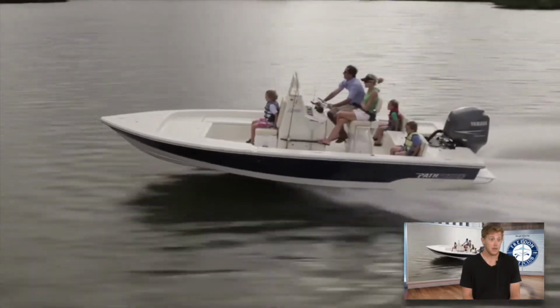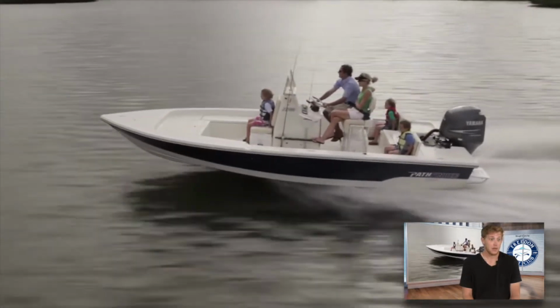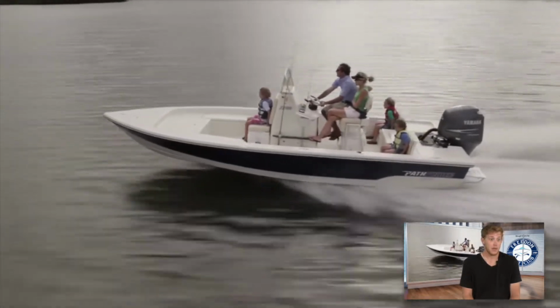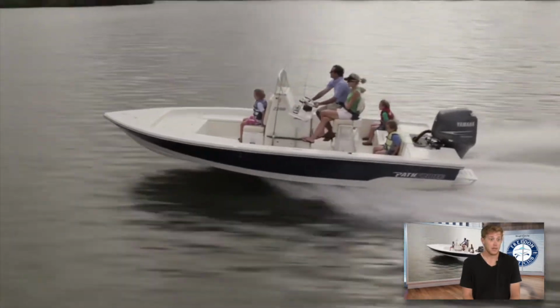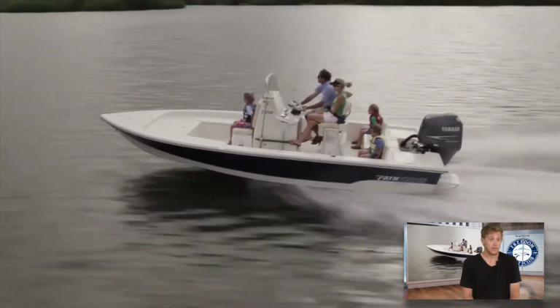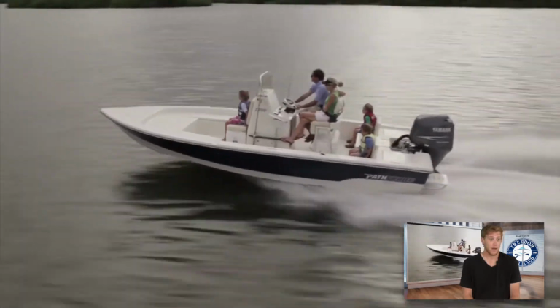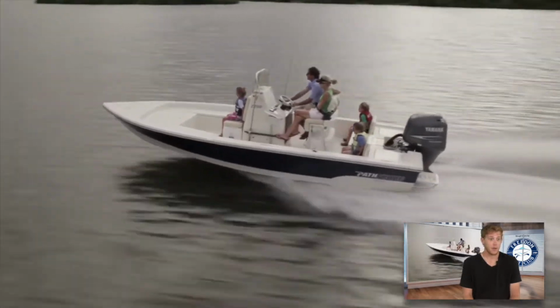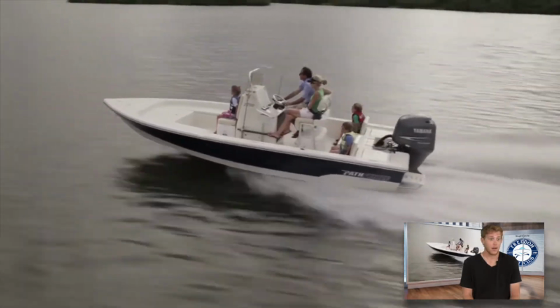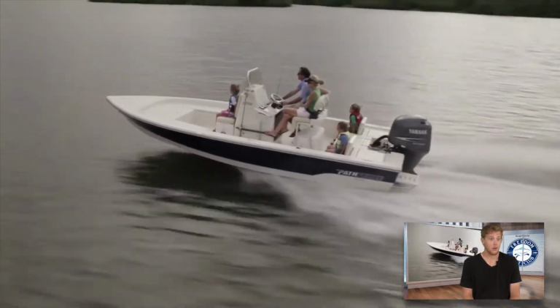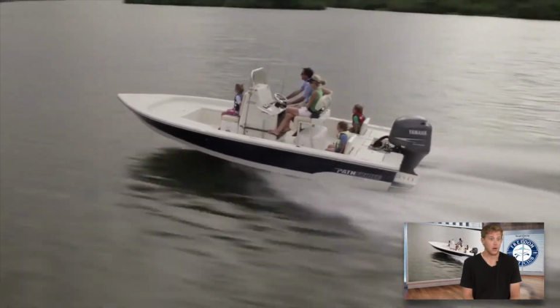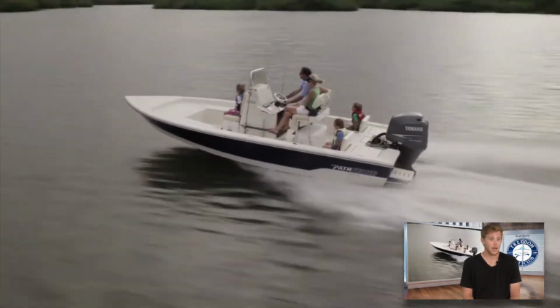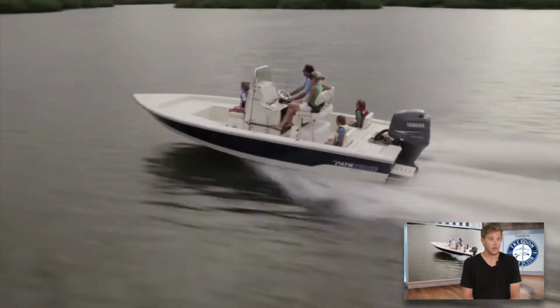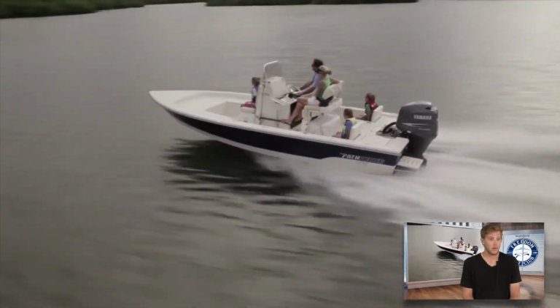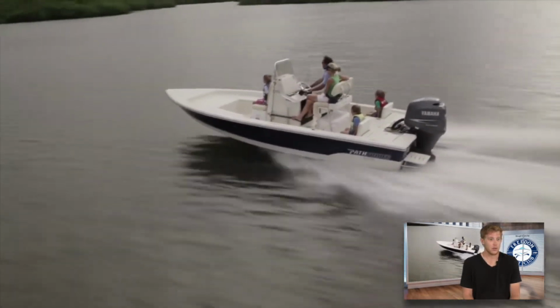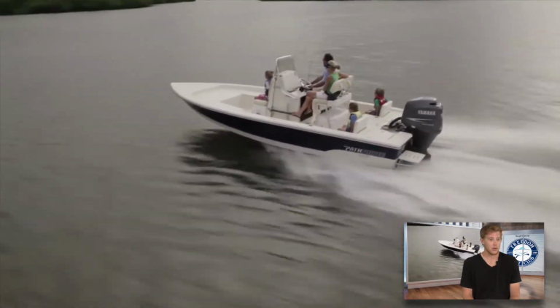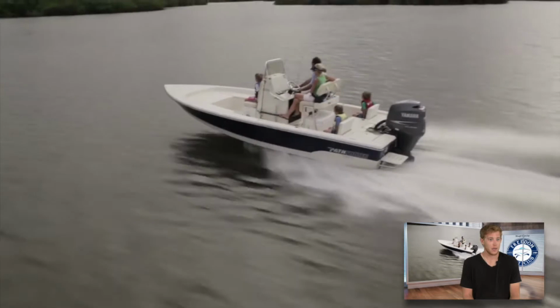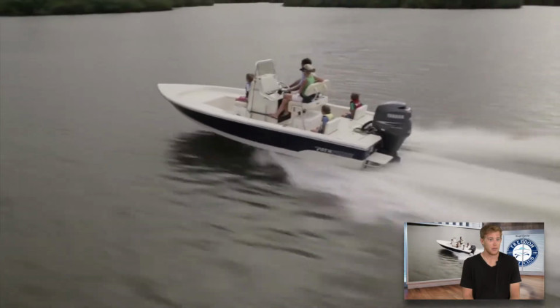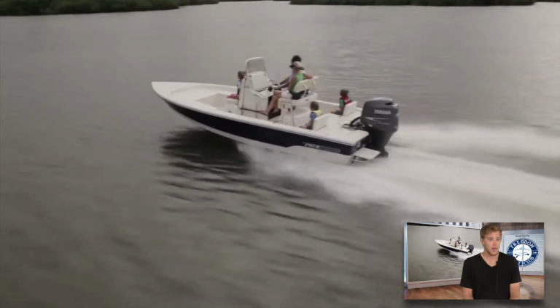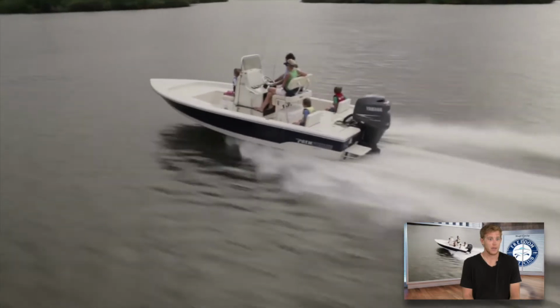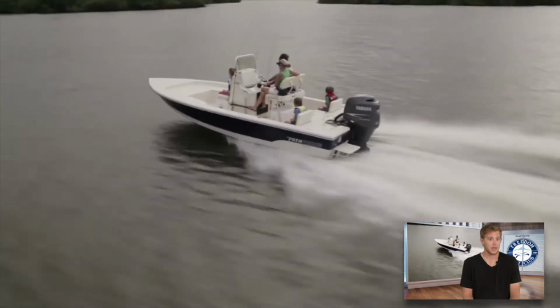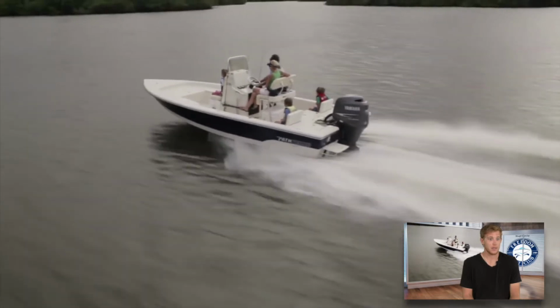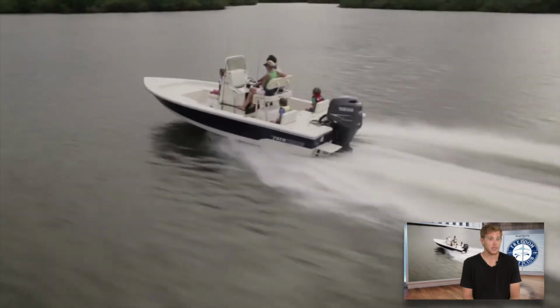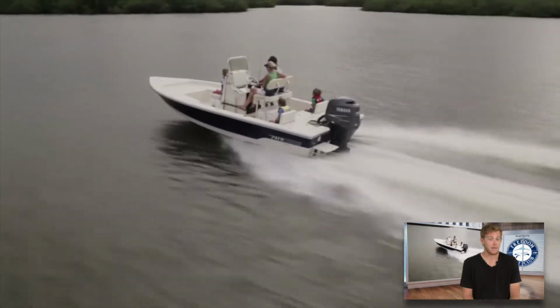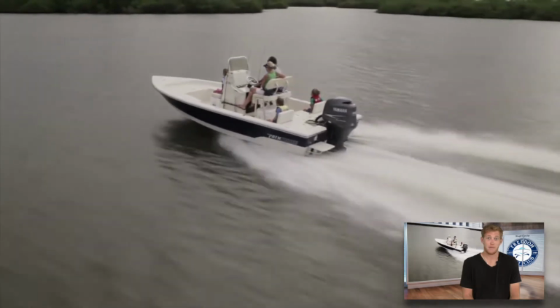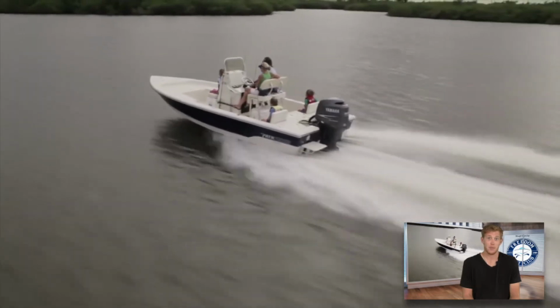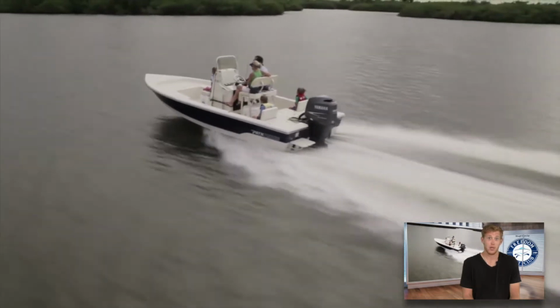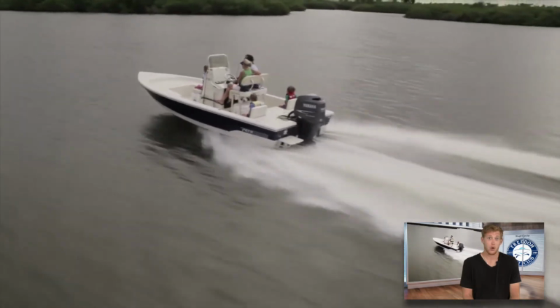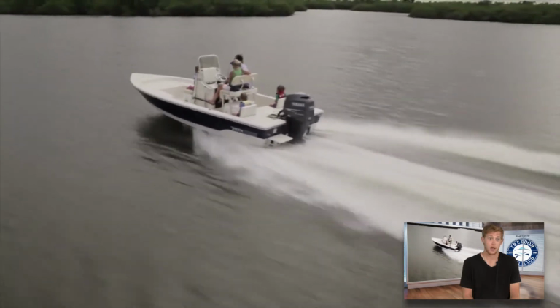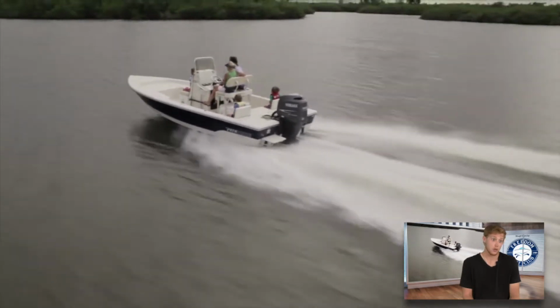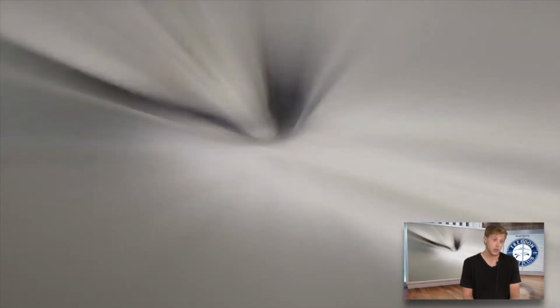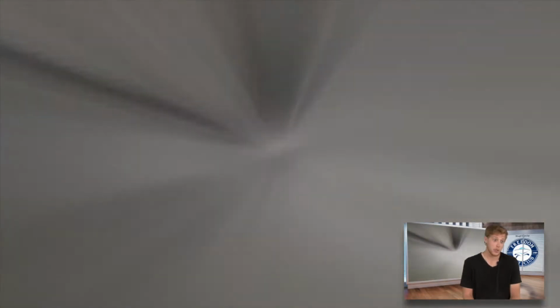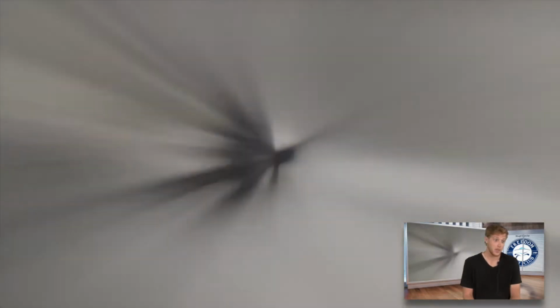You got this family right here running down the river, it looks like, at a safe but quick cruising speed.